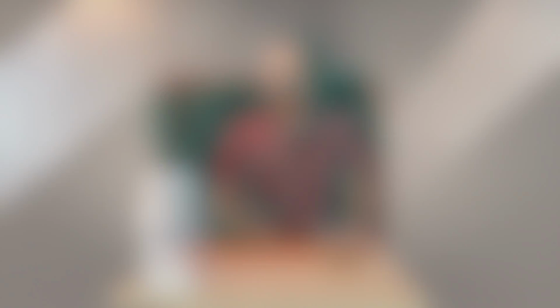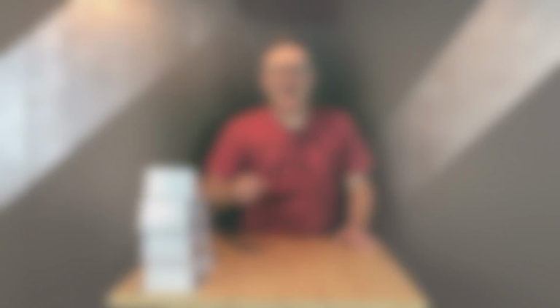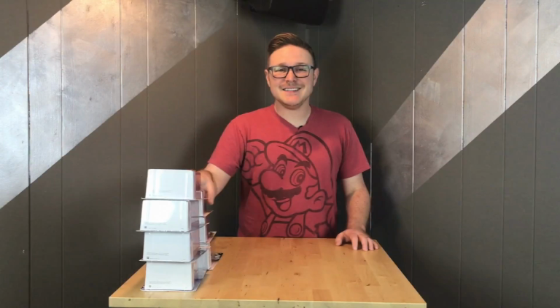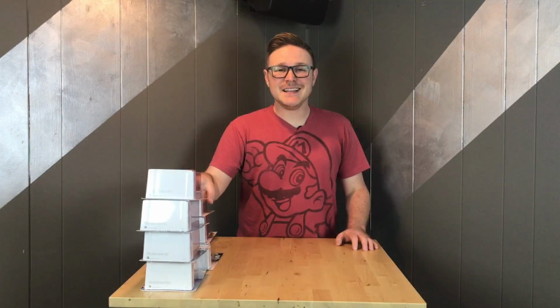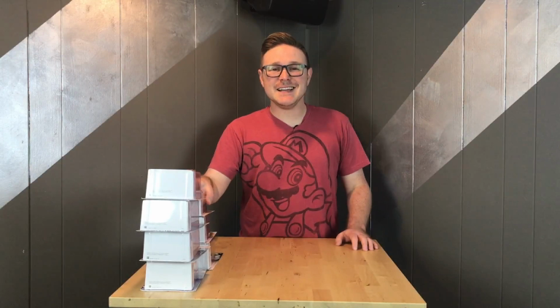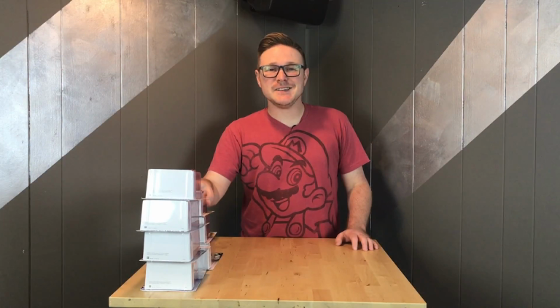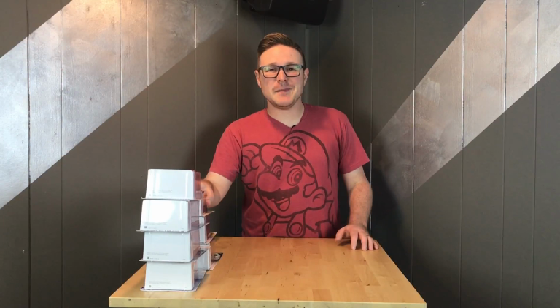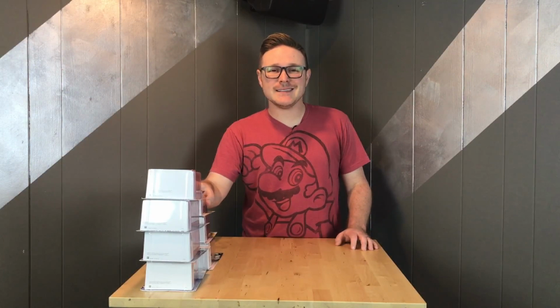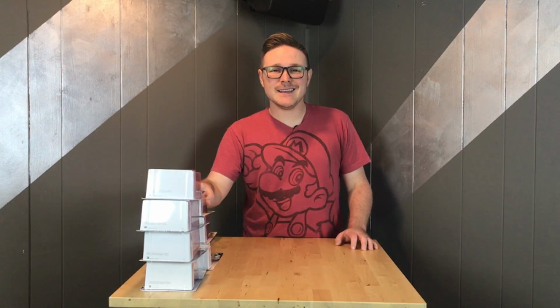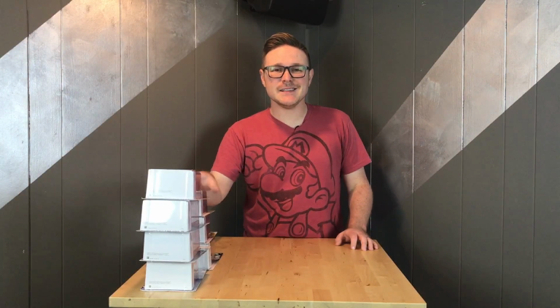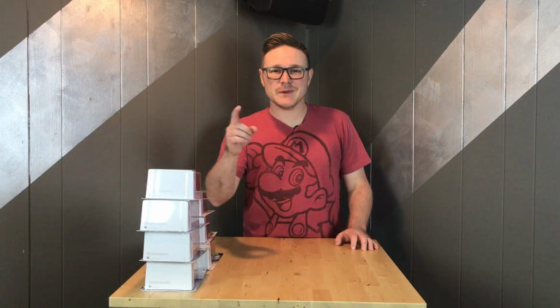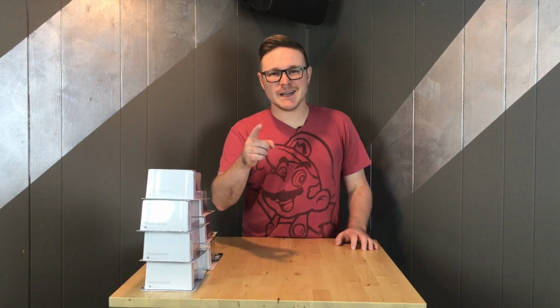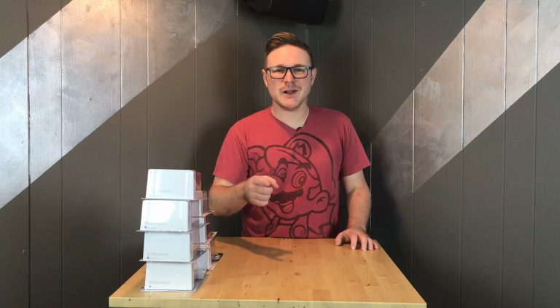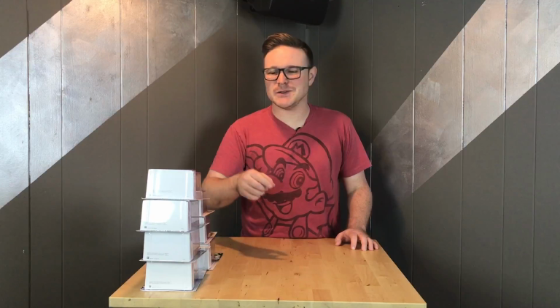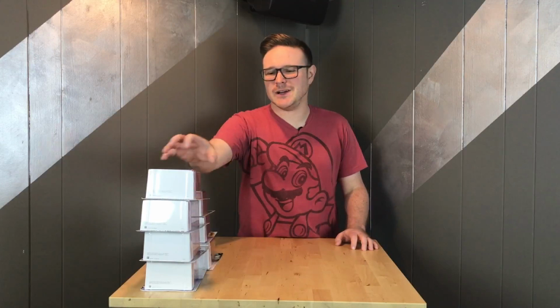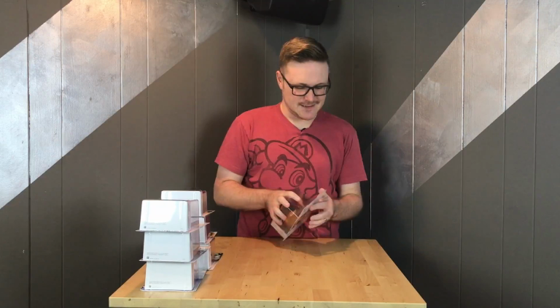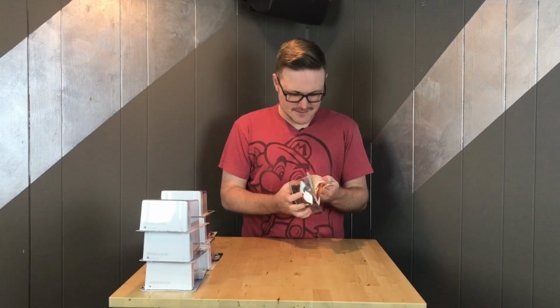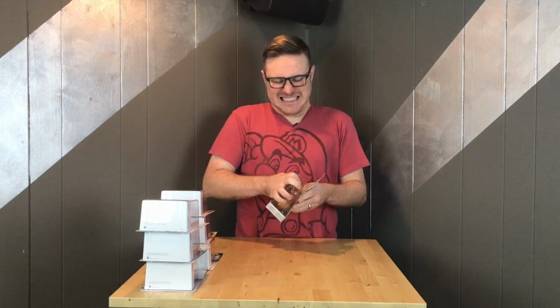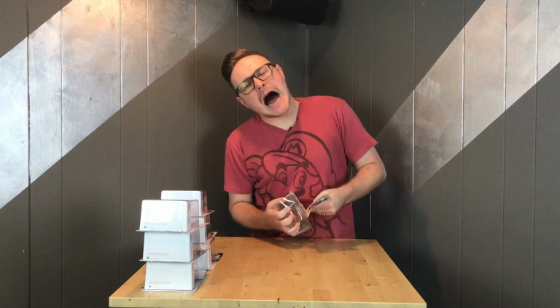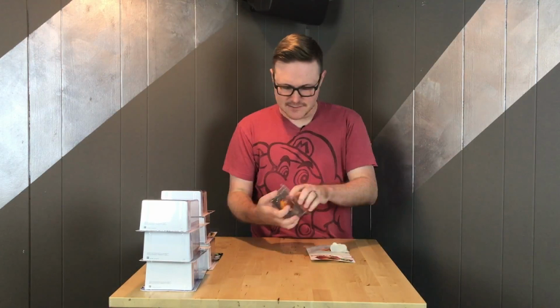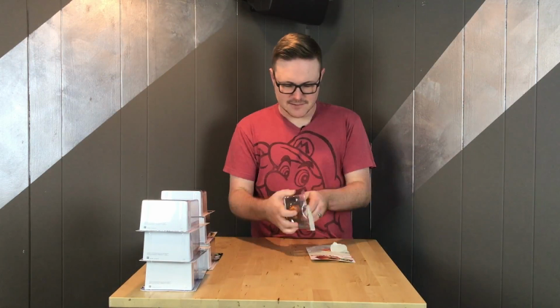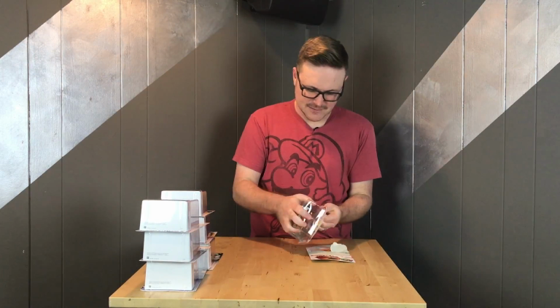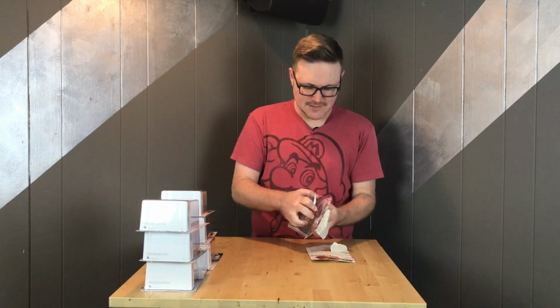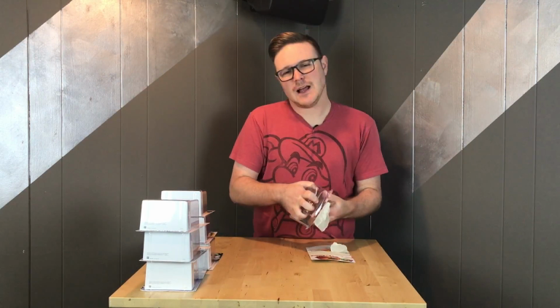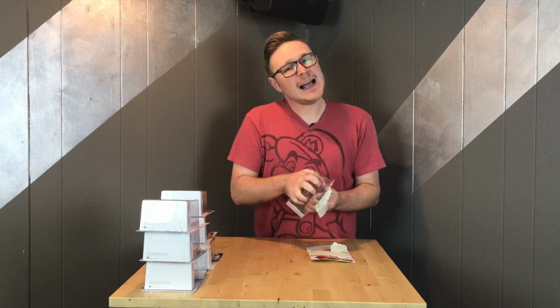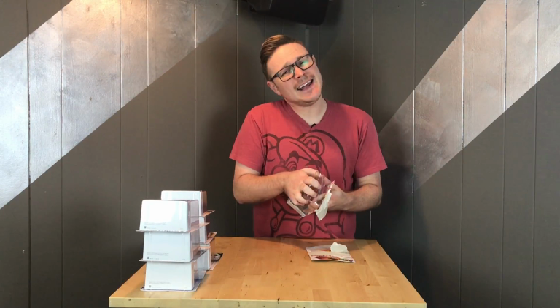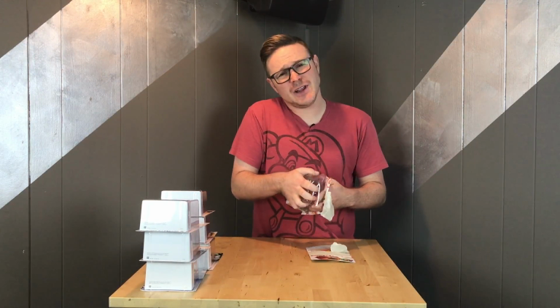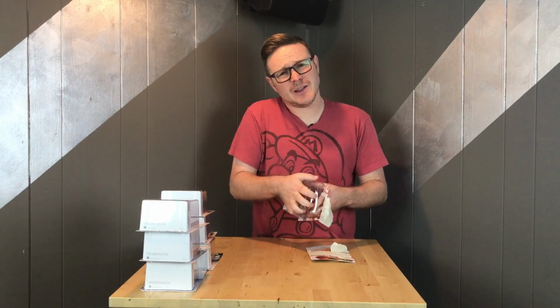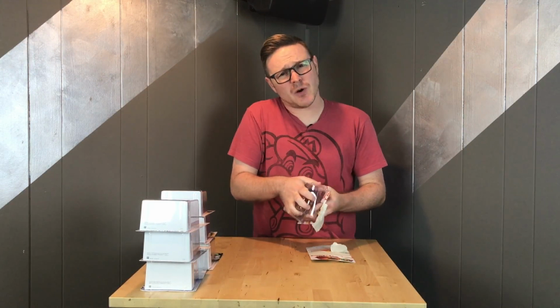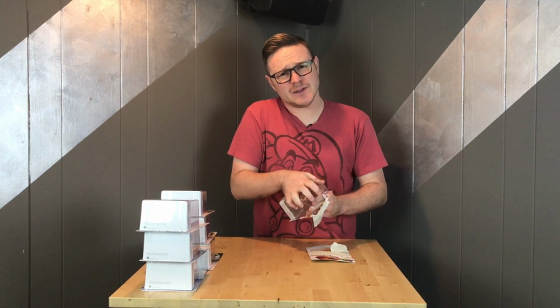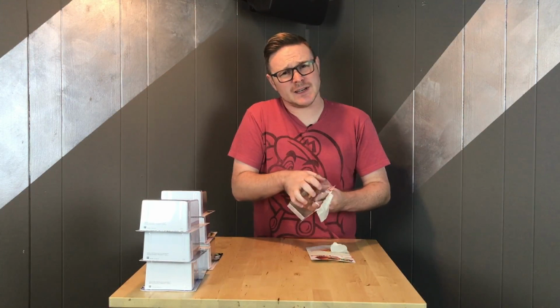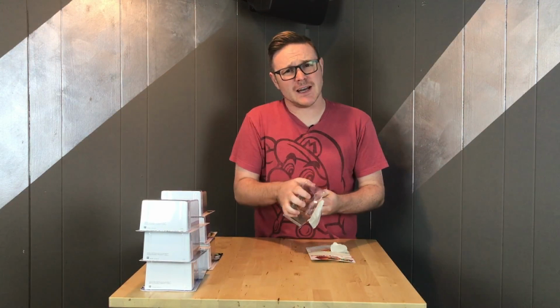Alright, so let's get into unboxing these and then we'll take a closer look. I can't do it like Lamar Wilson, guys.